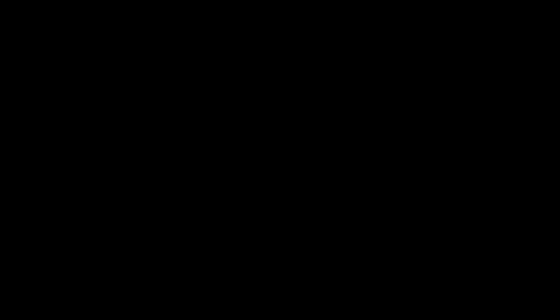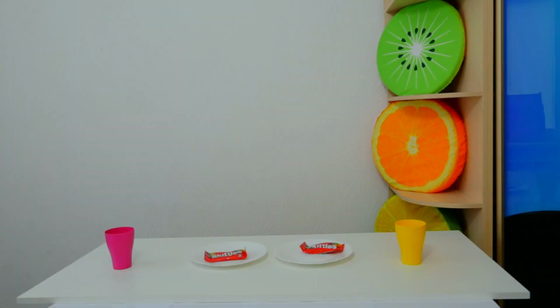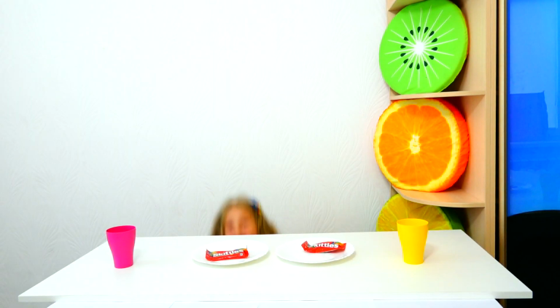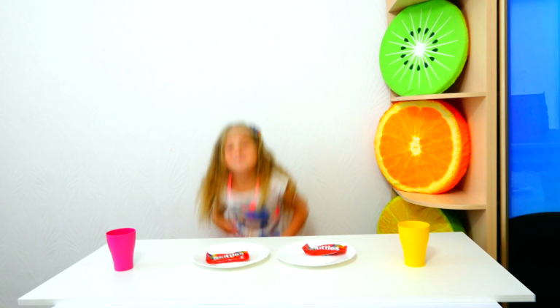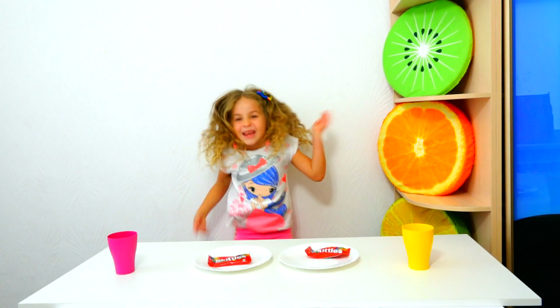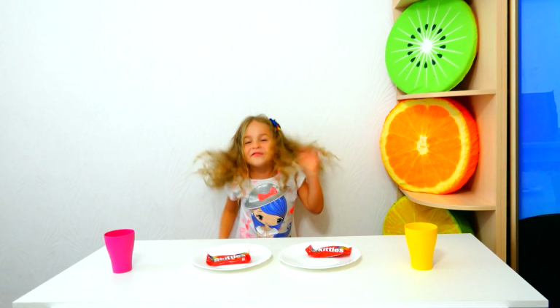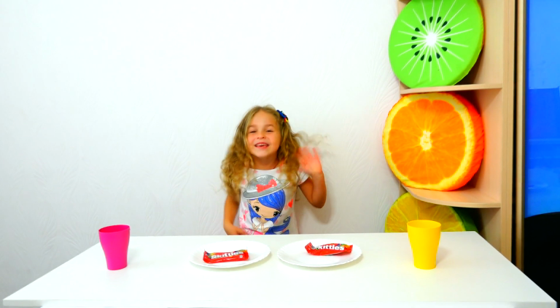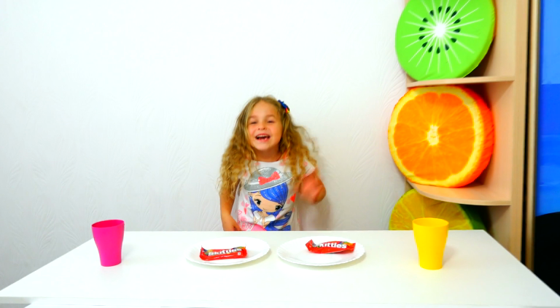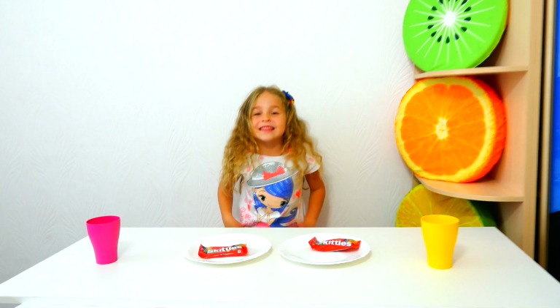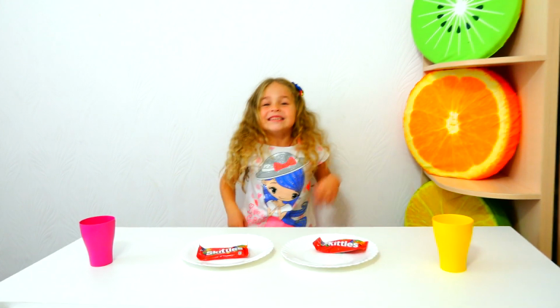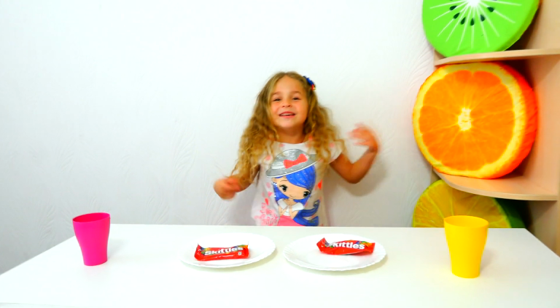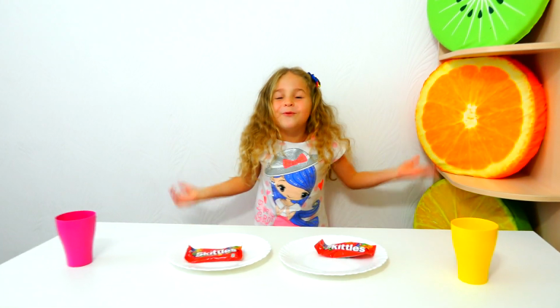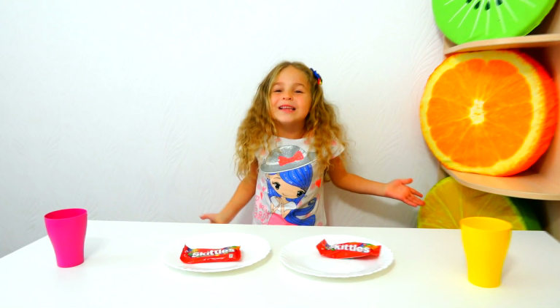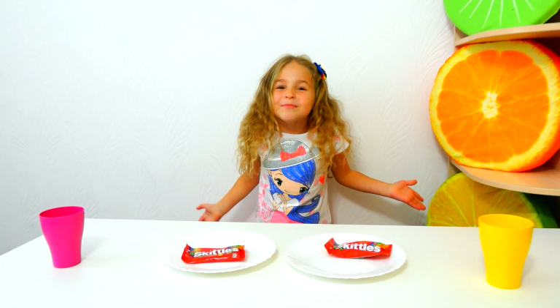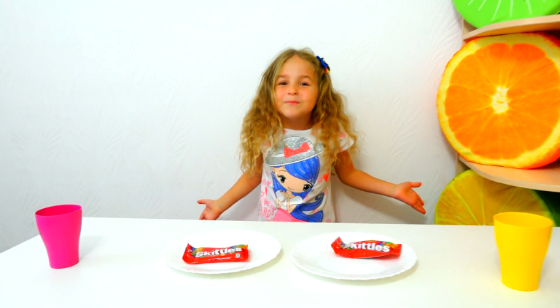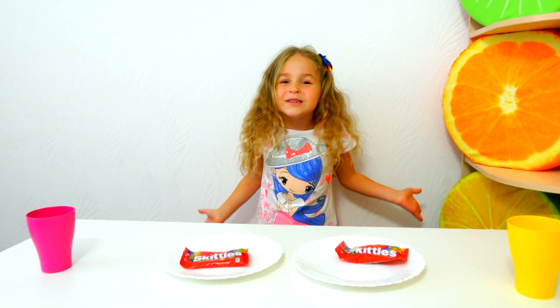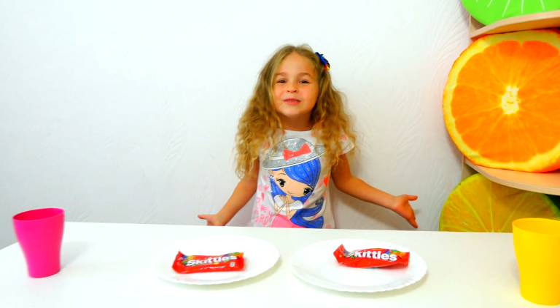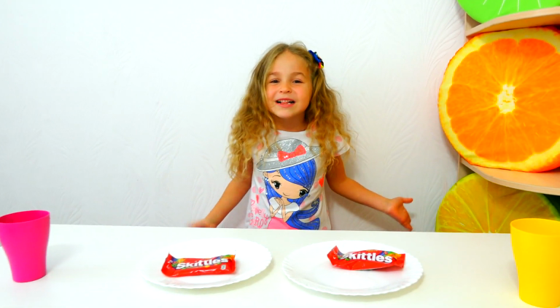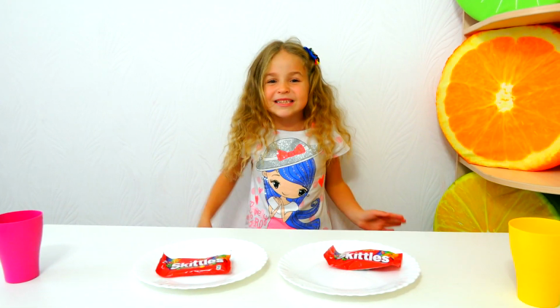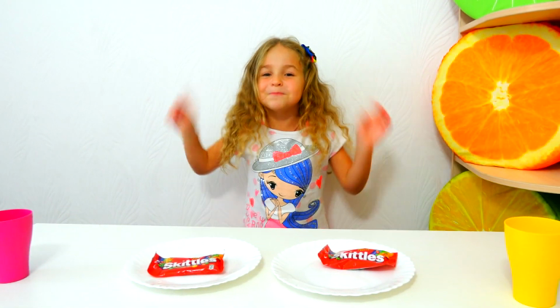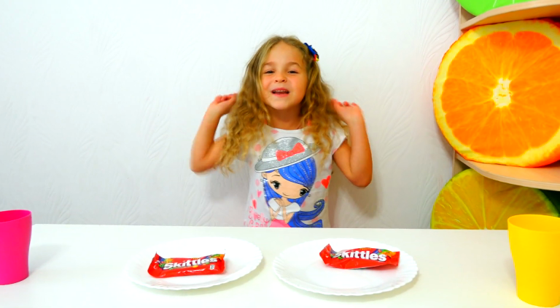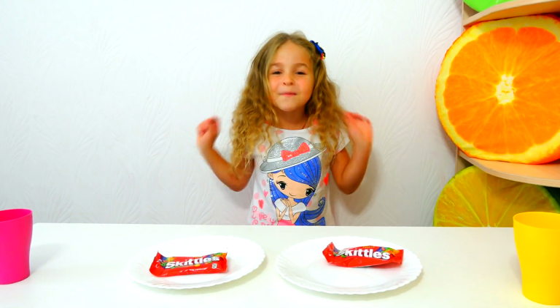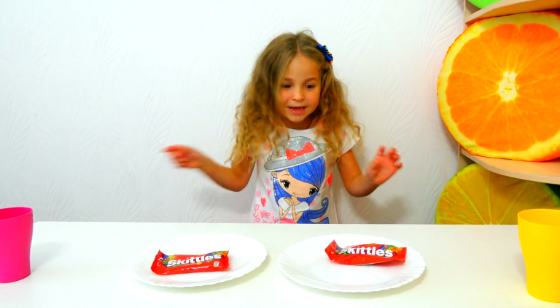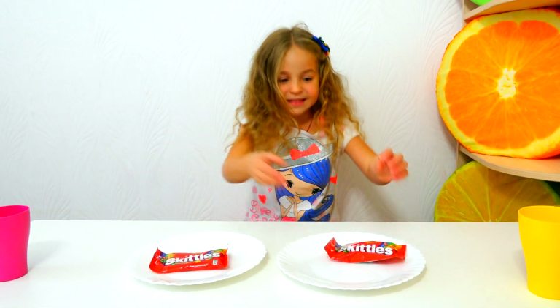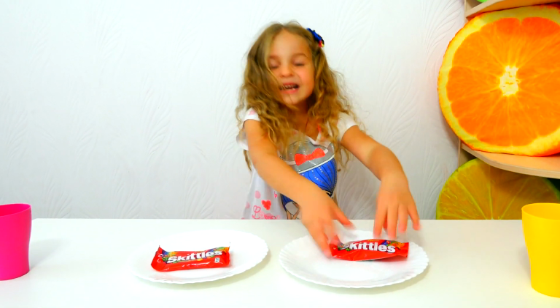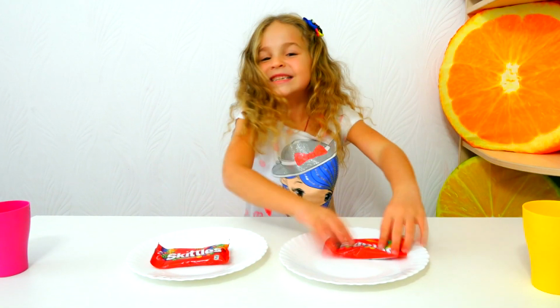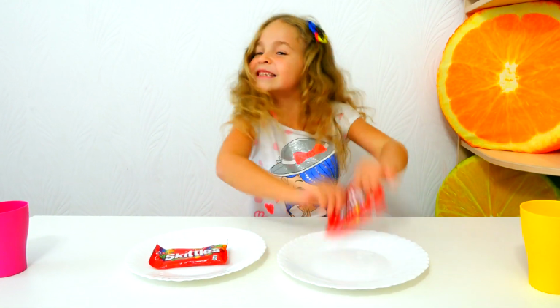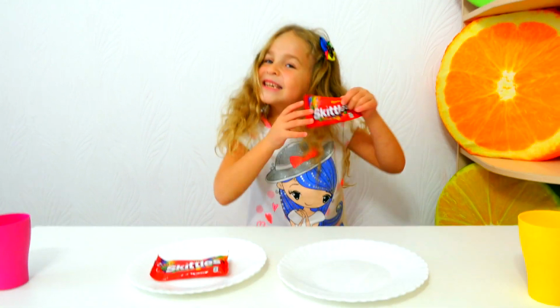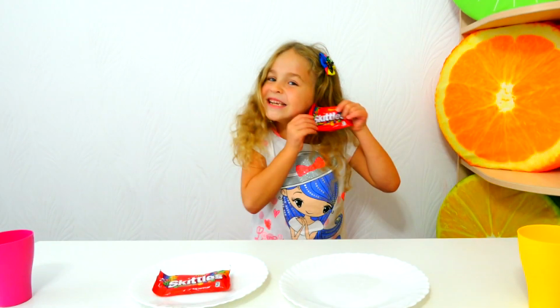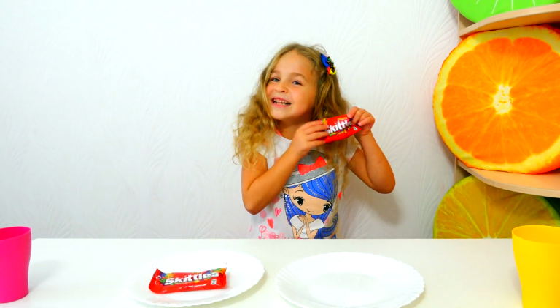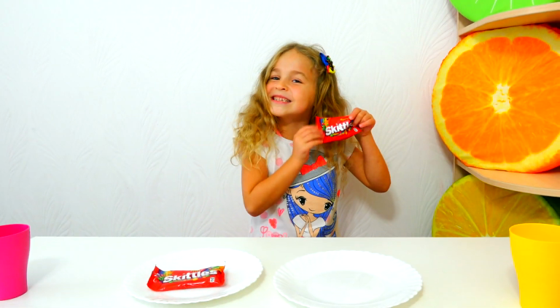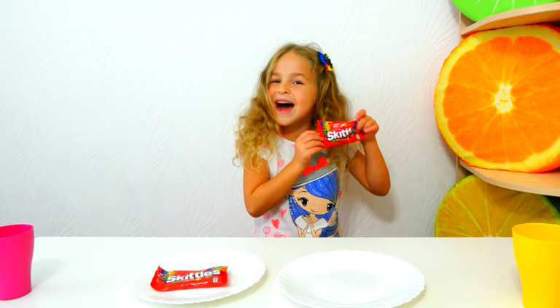Hi guys! Today we will do an experiment with Skittles!